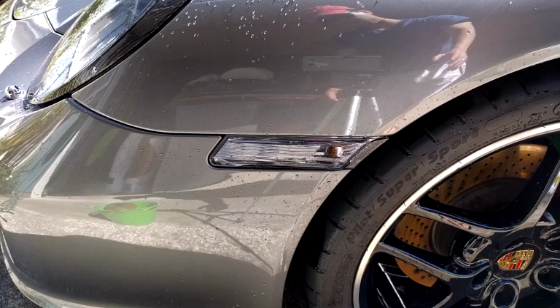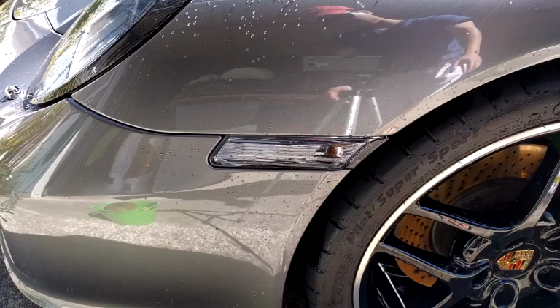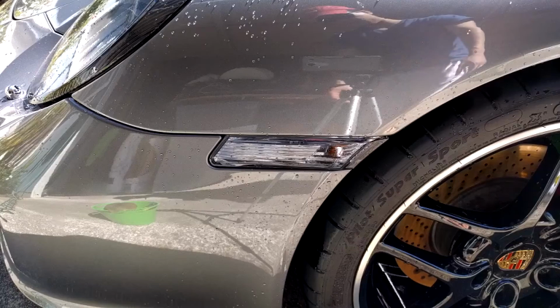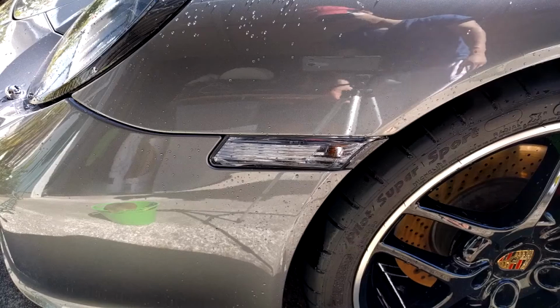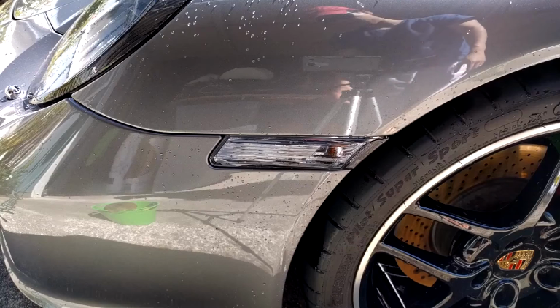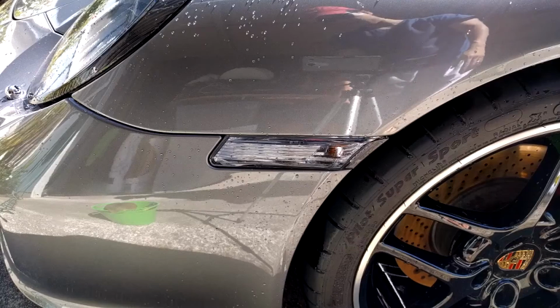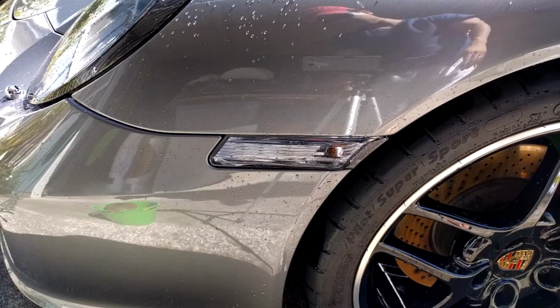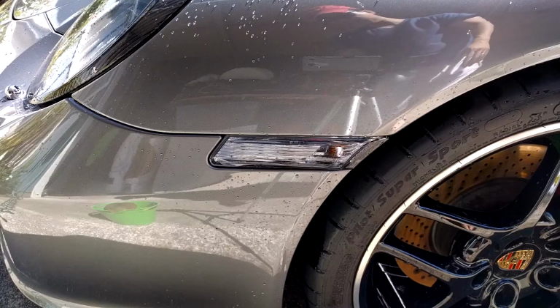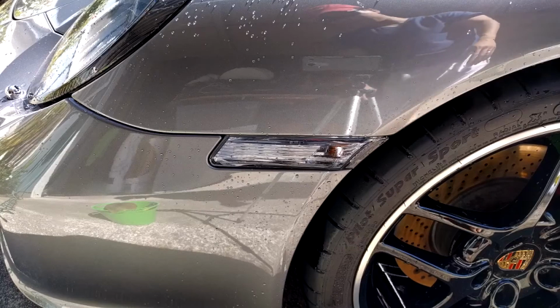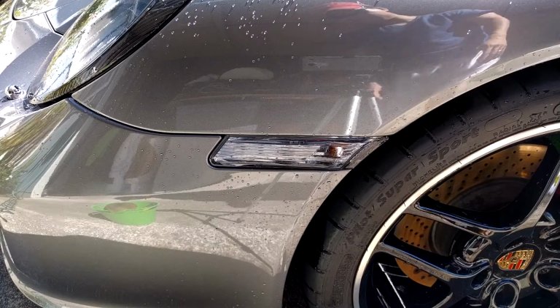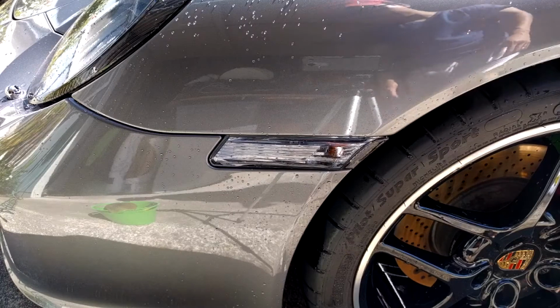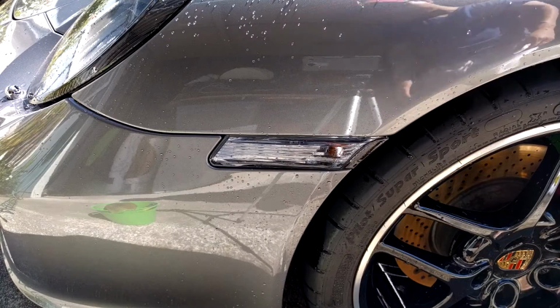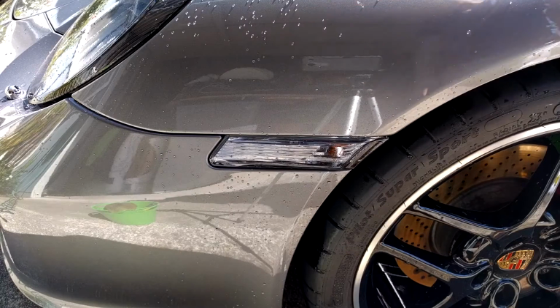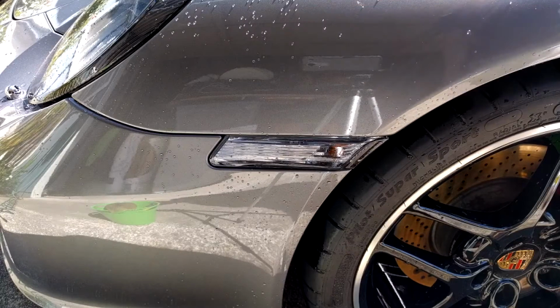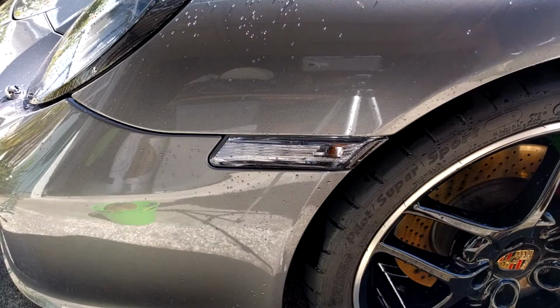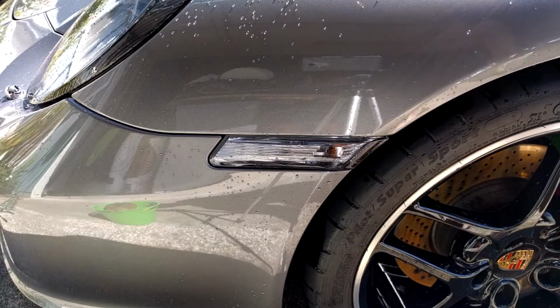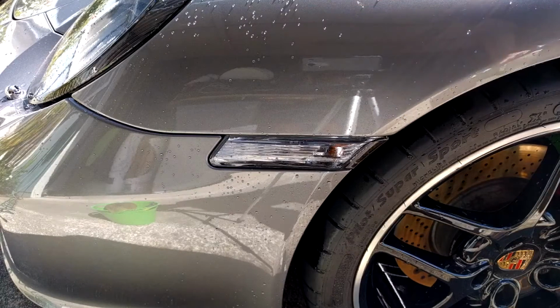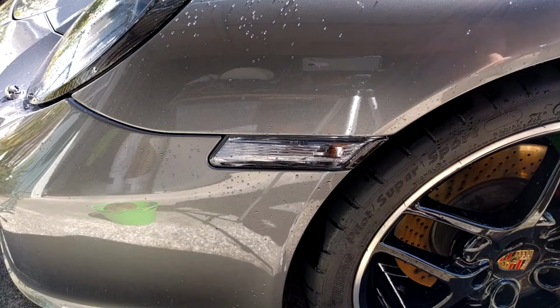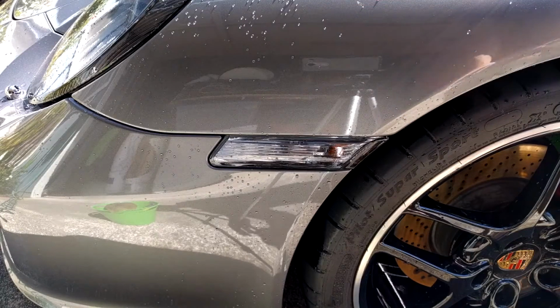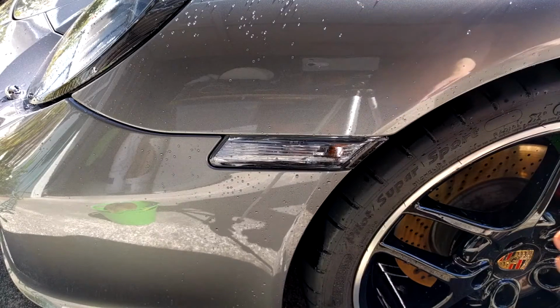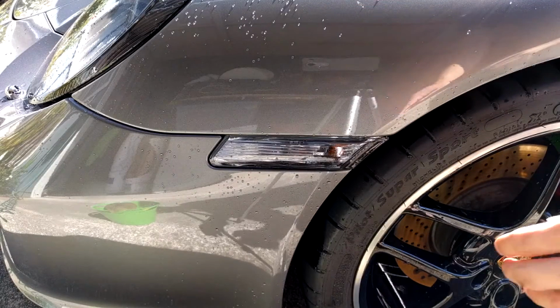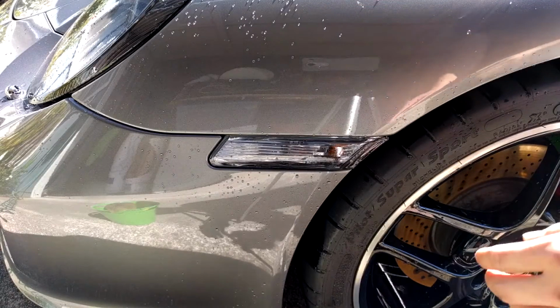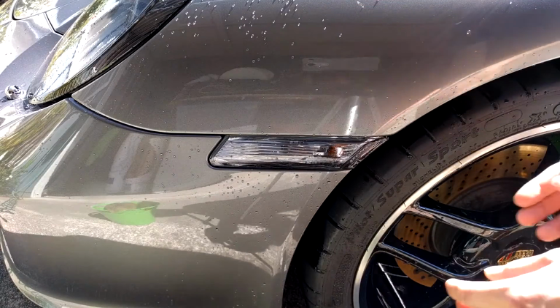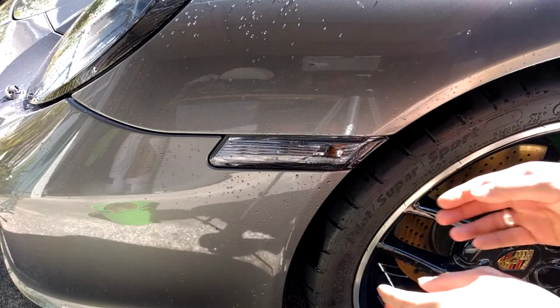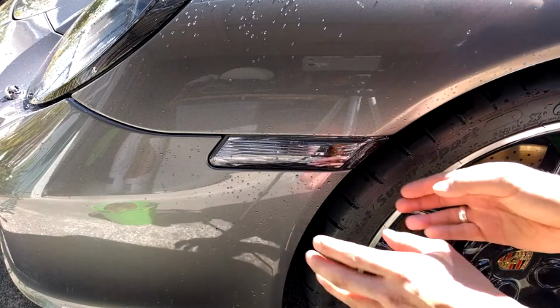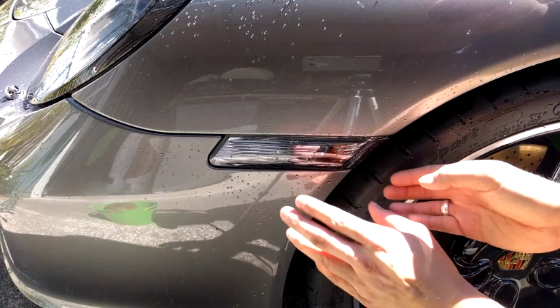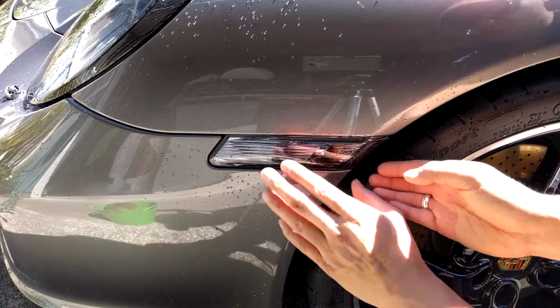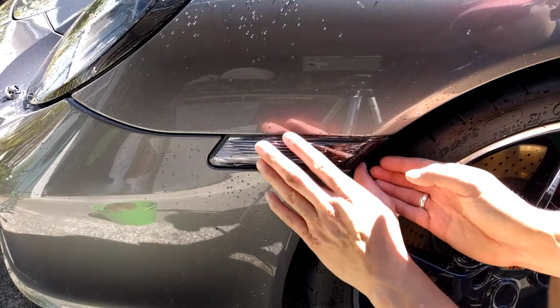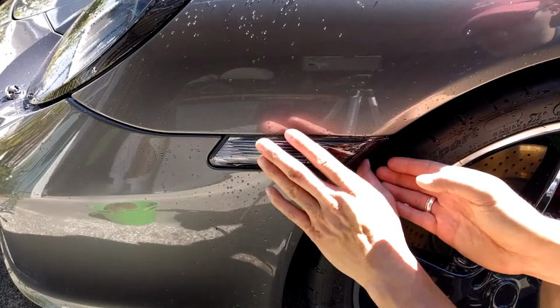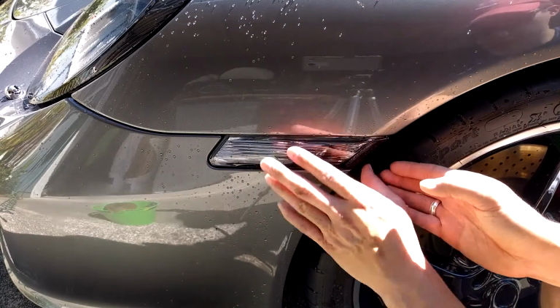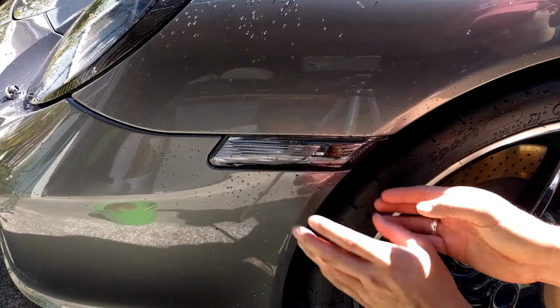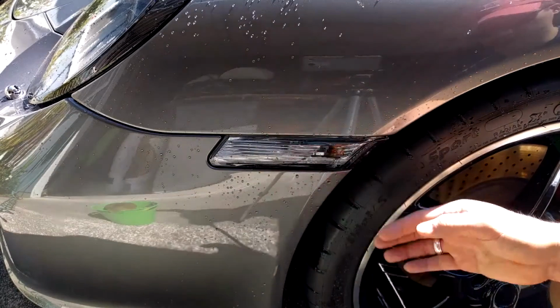Hey Car Fanatics, today I'm going to show you the proper way to remove the side markers on a Porsche 997.